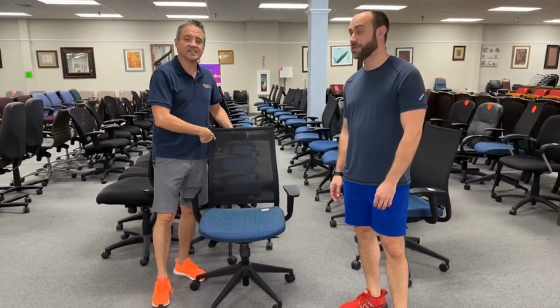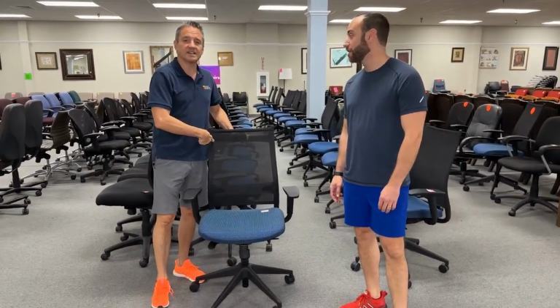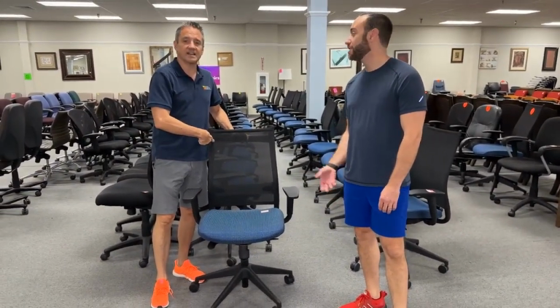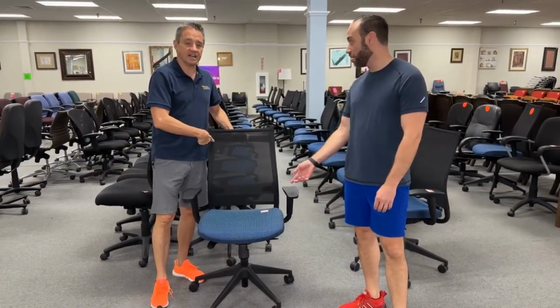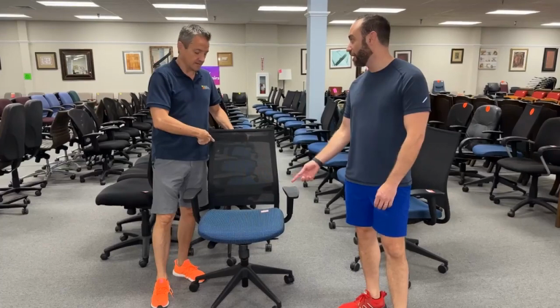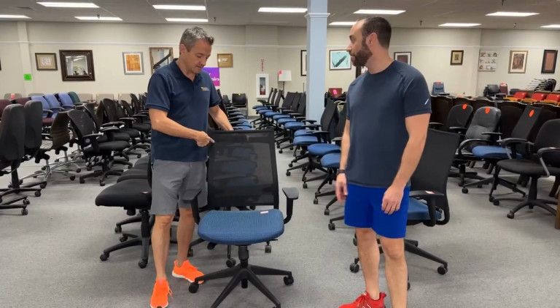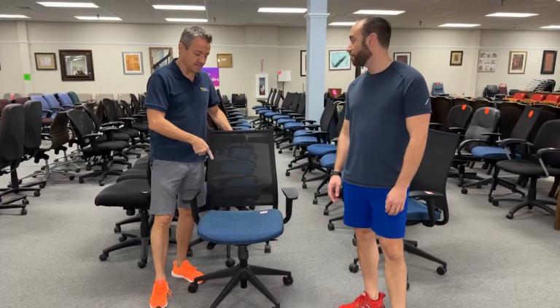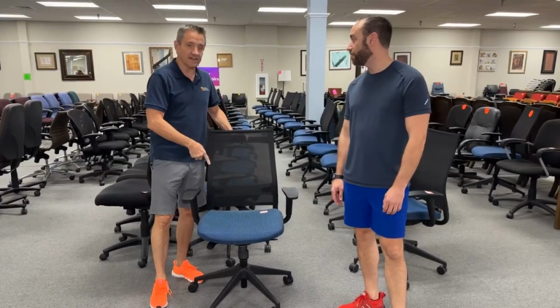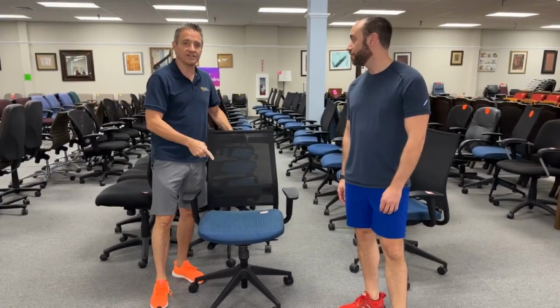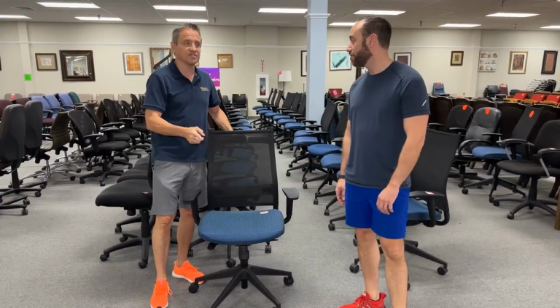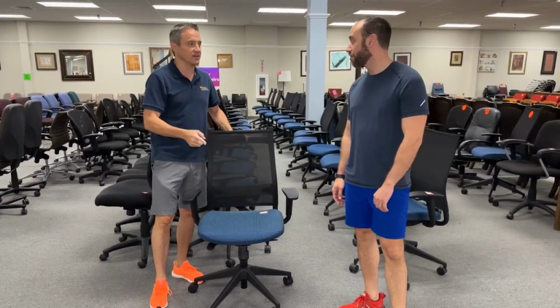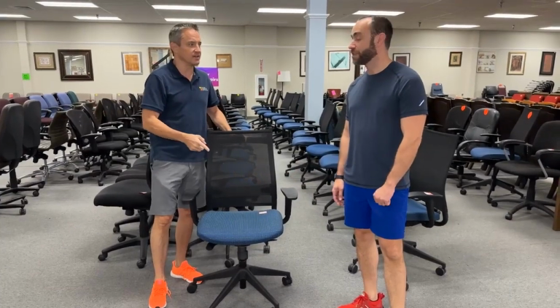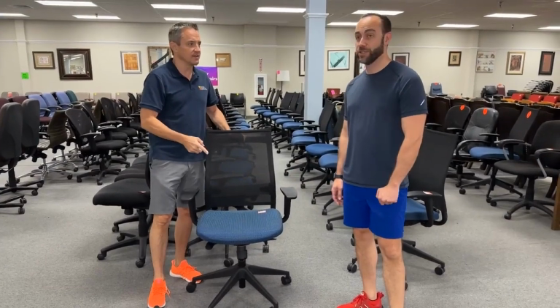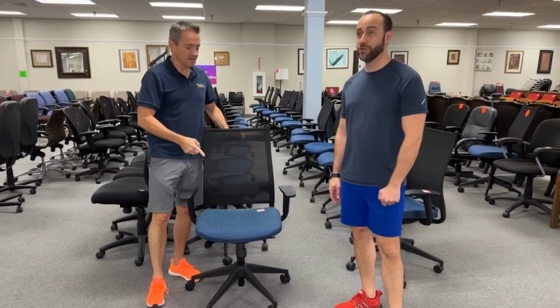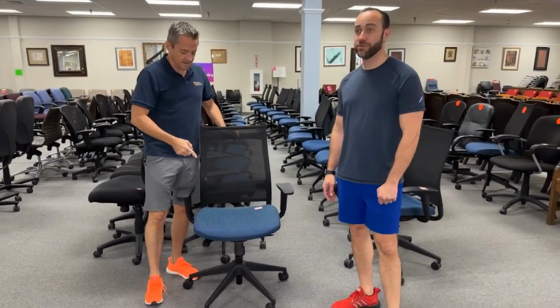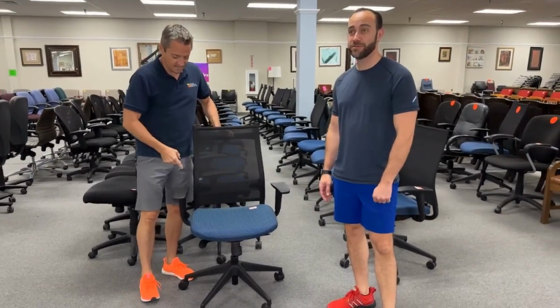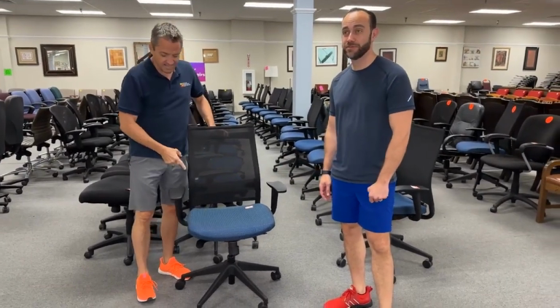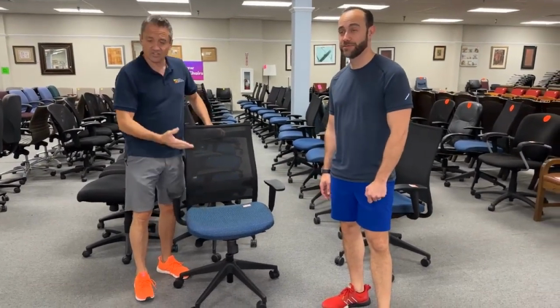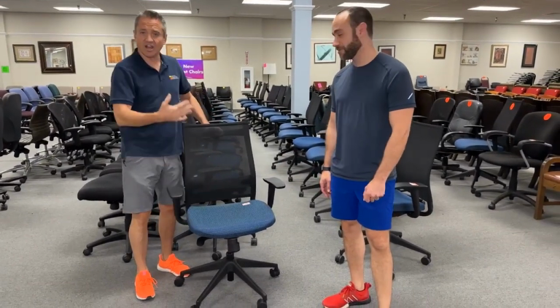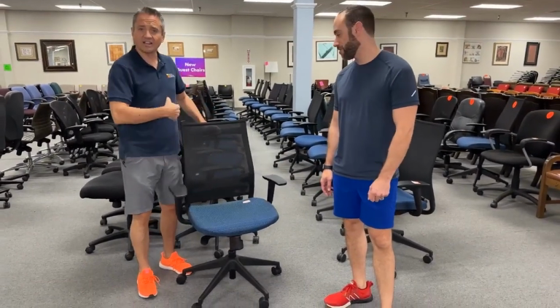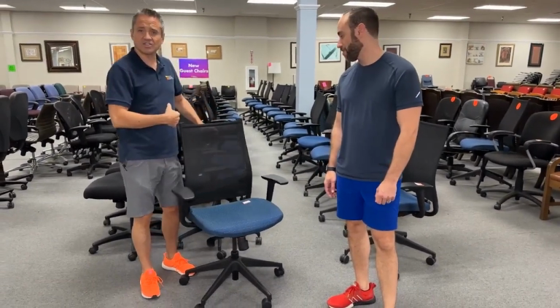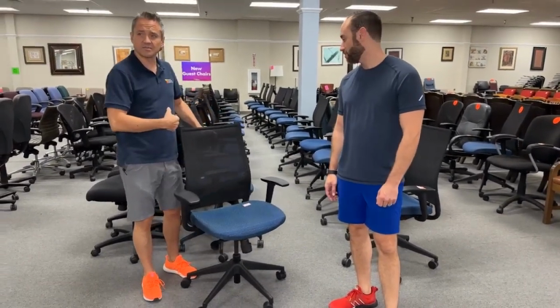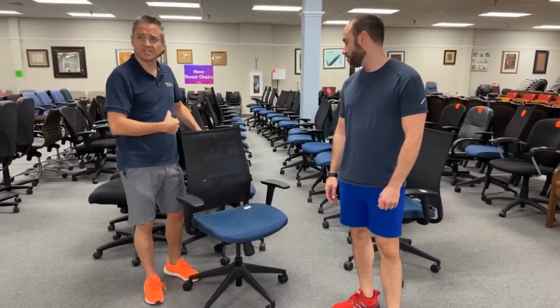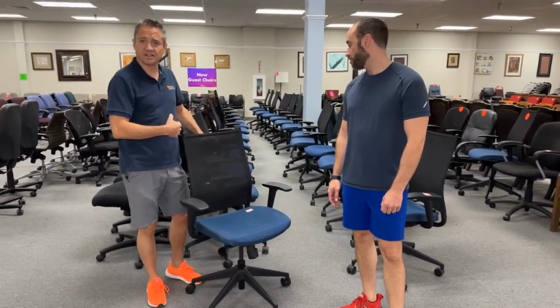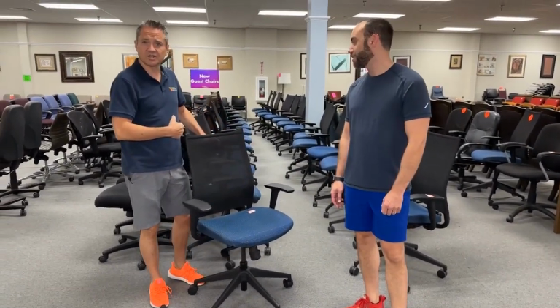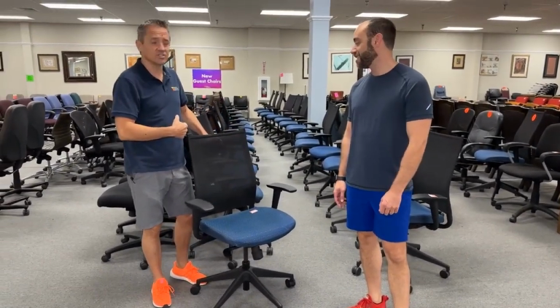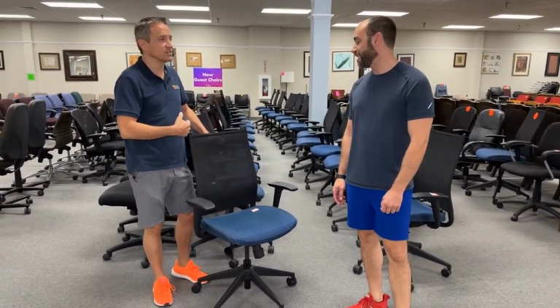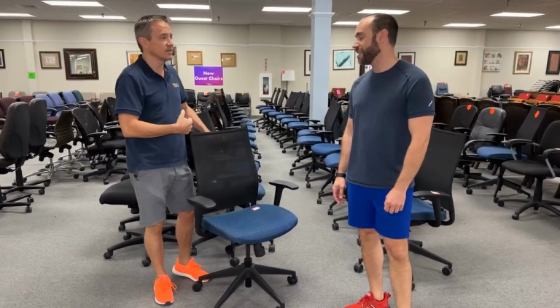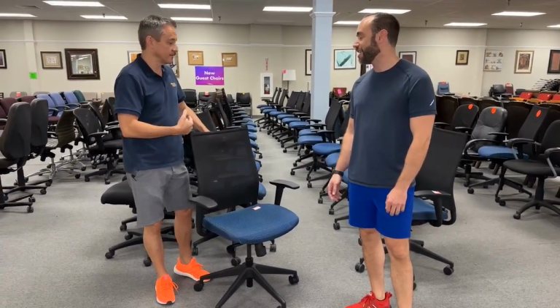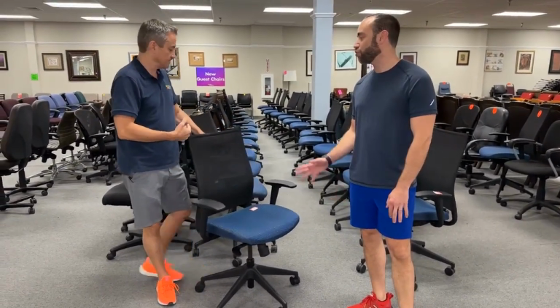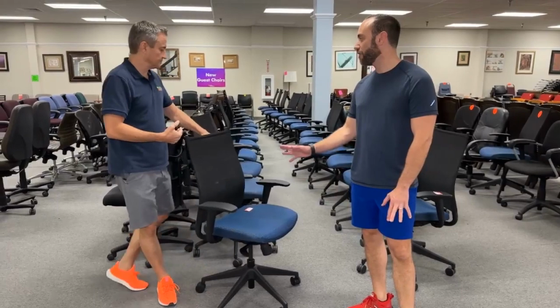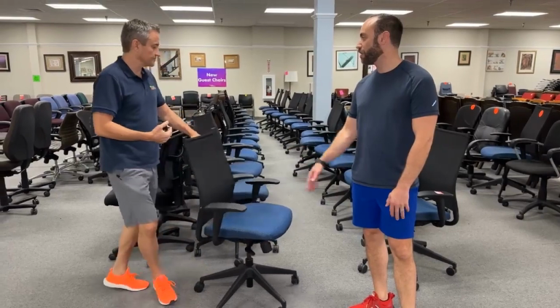These are highly adjustable sit-on-it chairs — $69.99. Terrific. People are buying these in bulk.